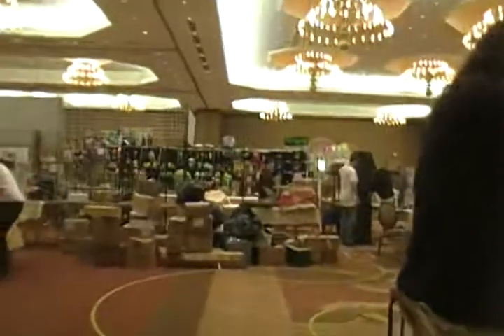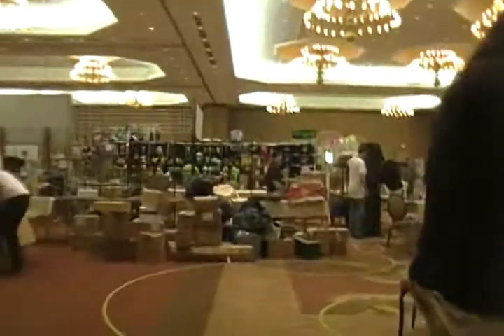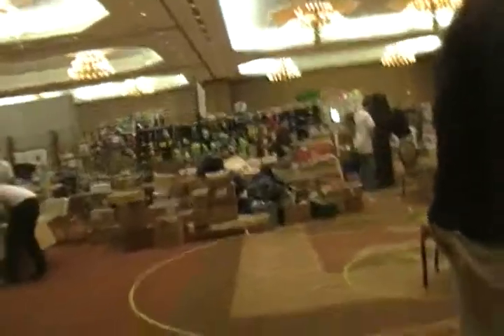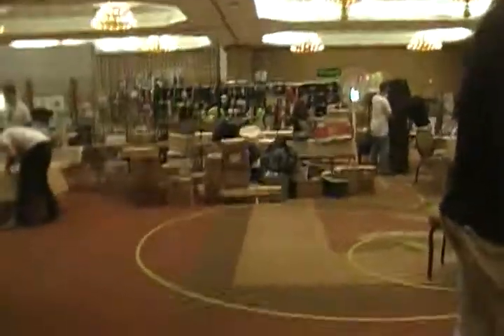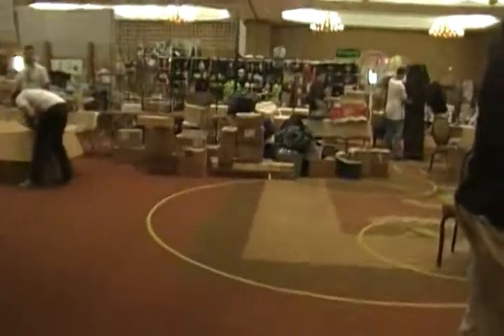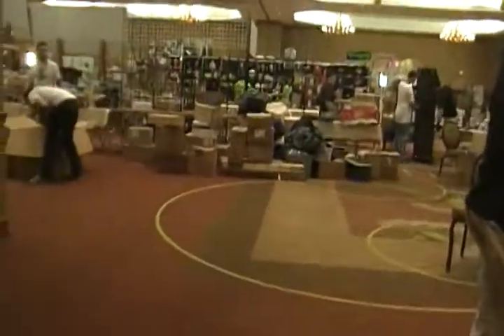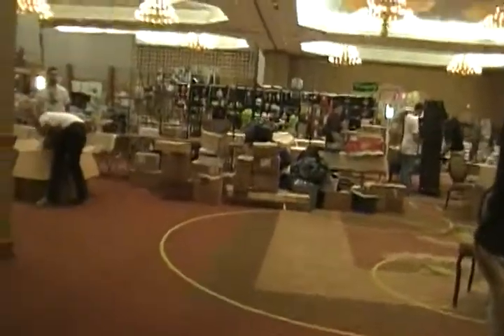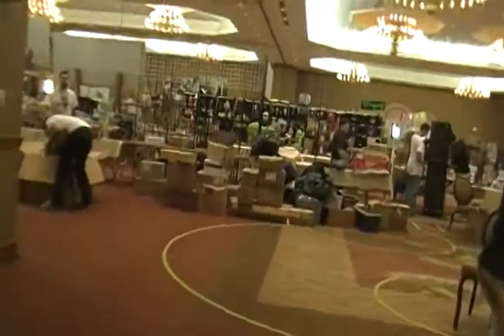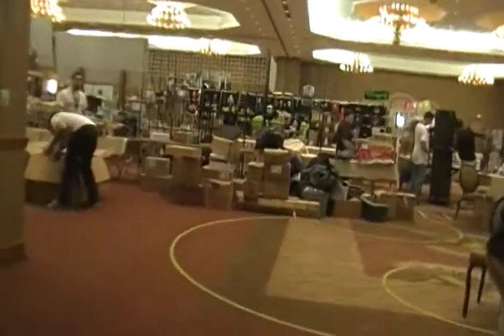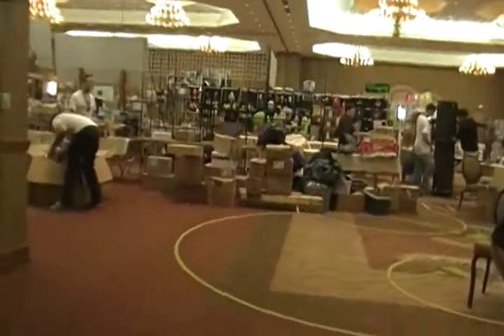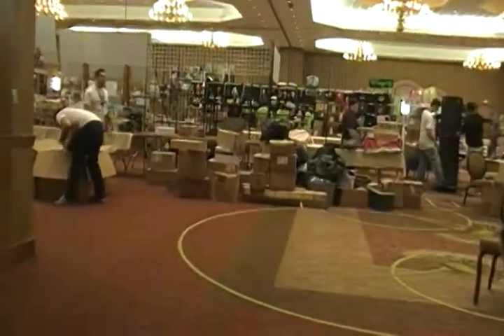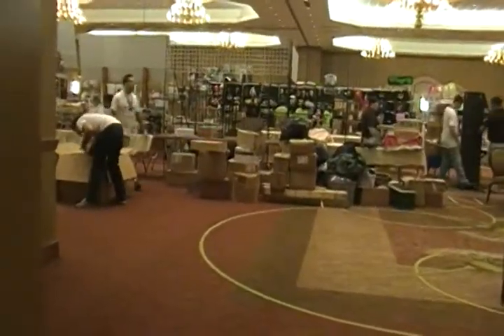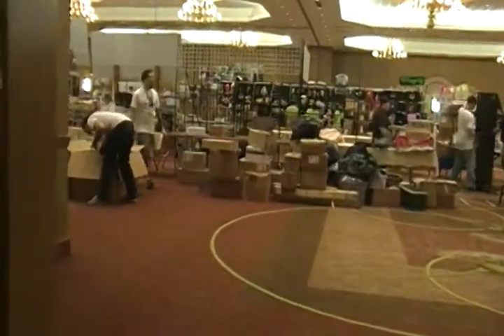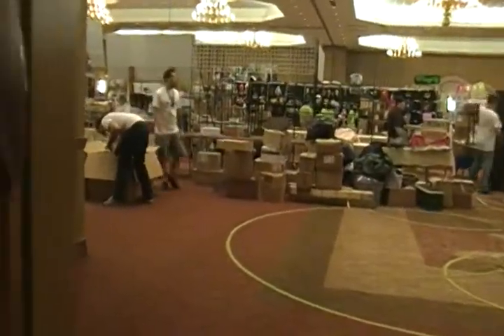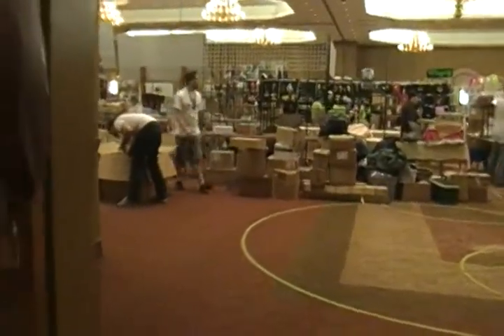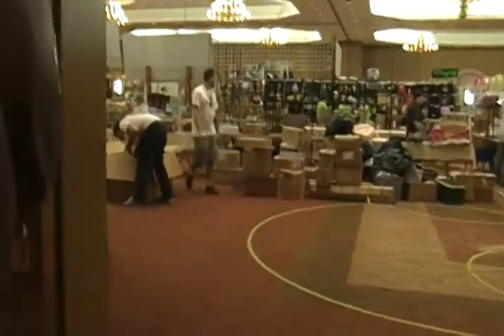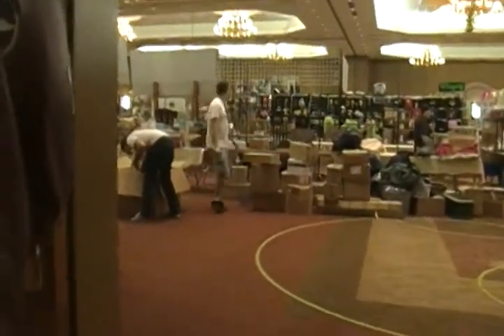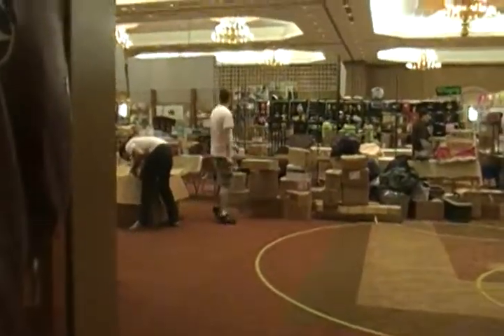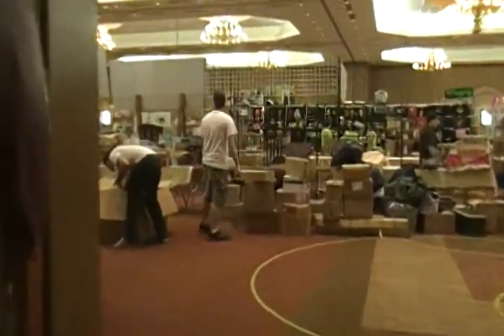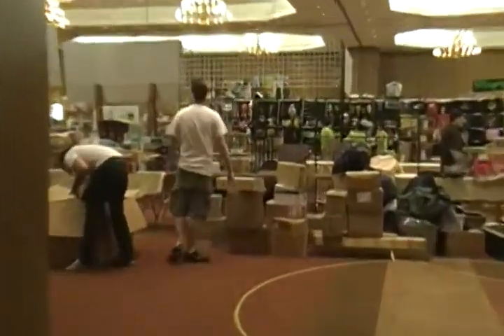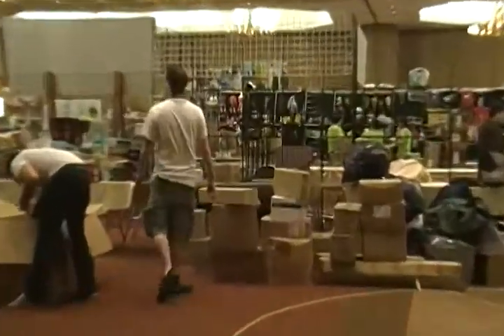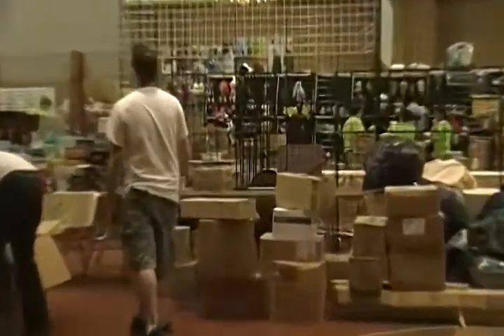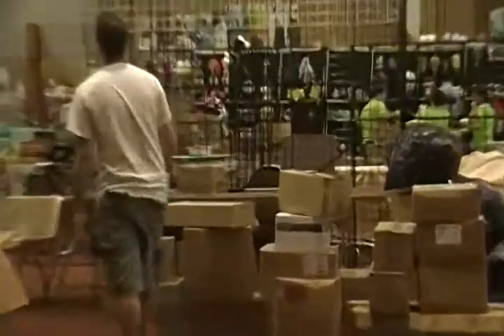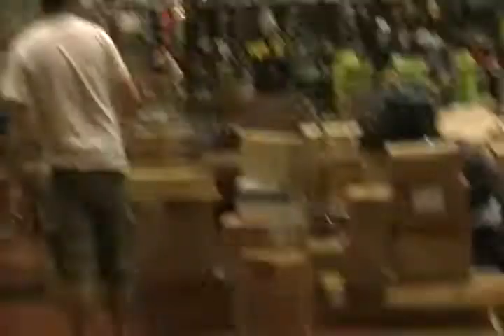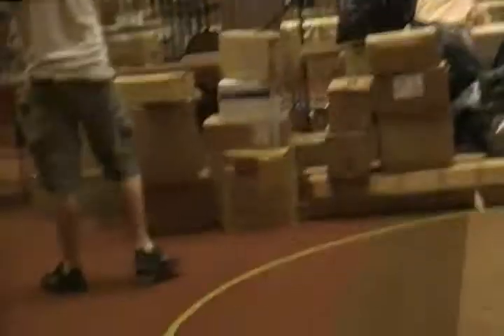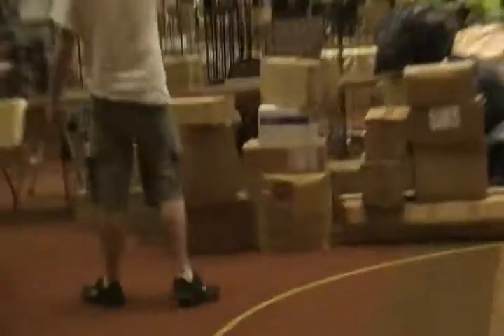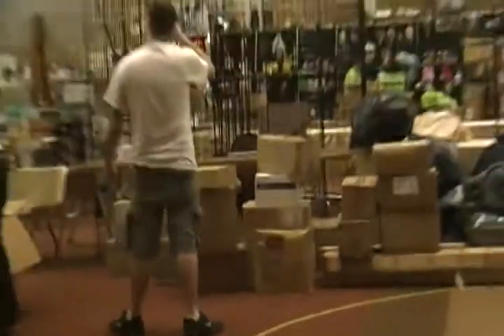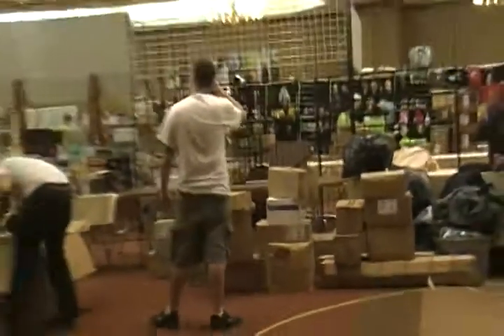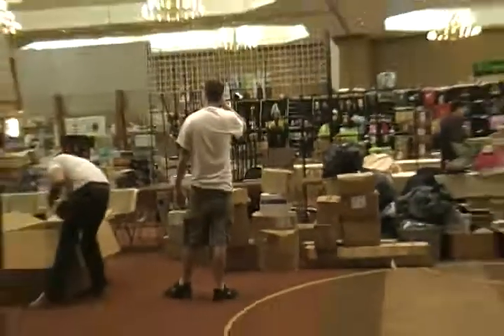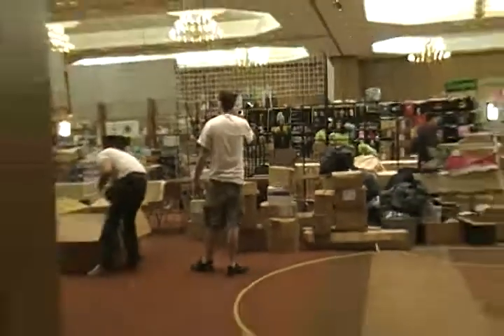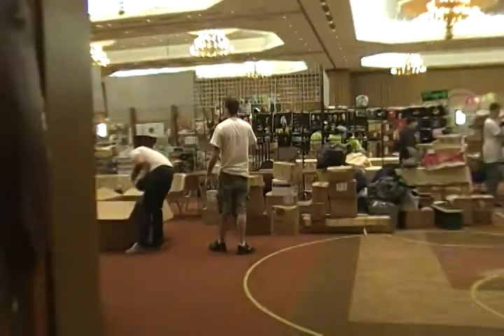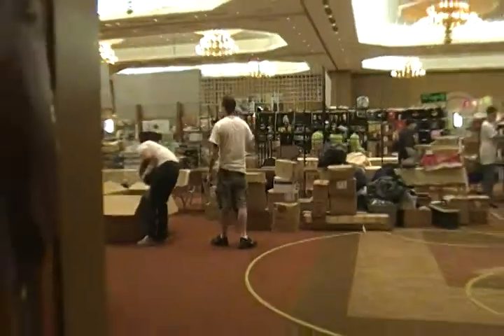Okay, here it is — the dealer's room at Acon, what it's like the day before.